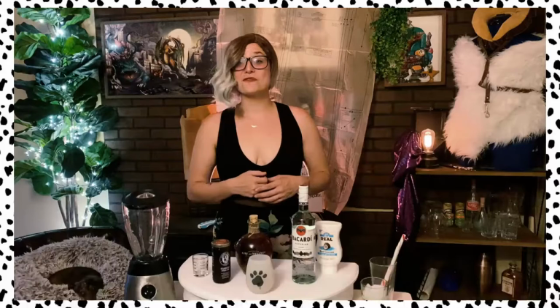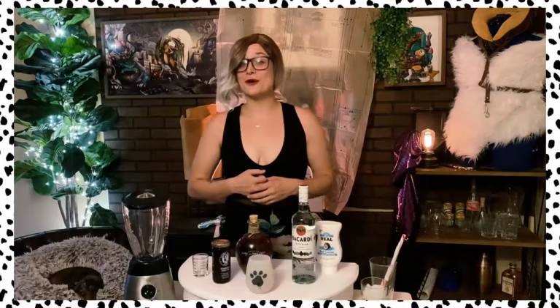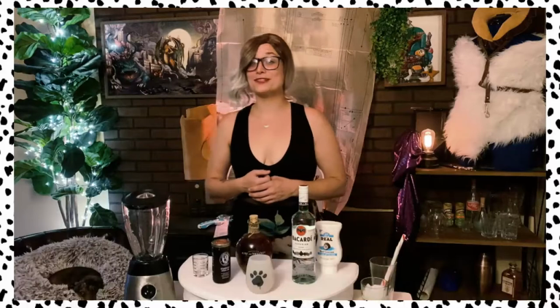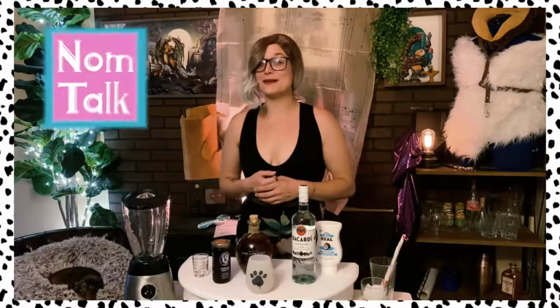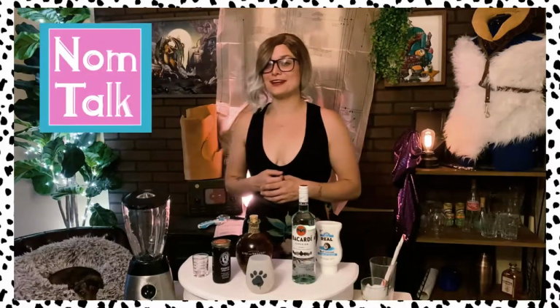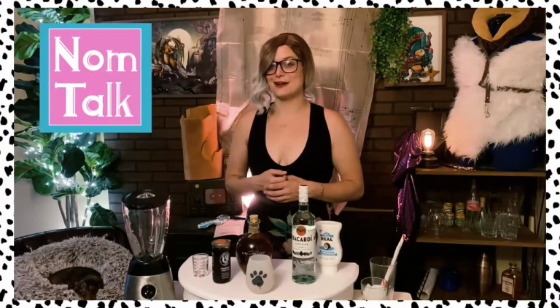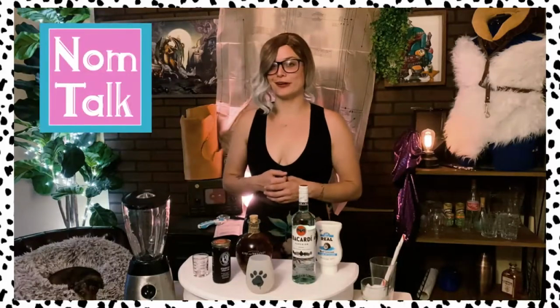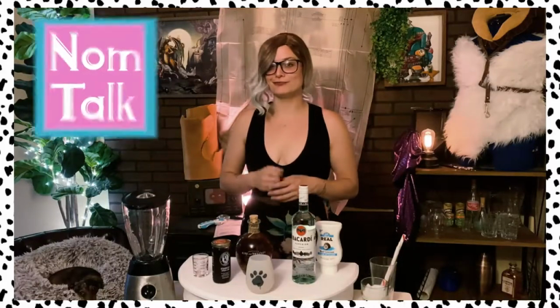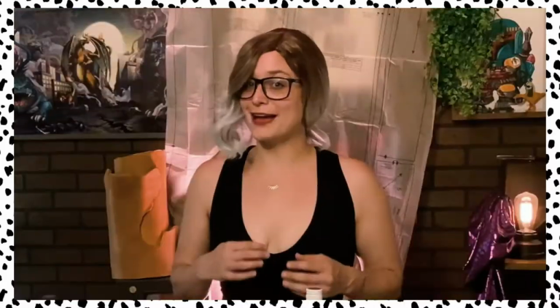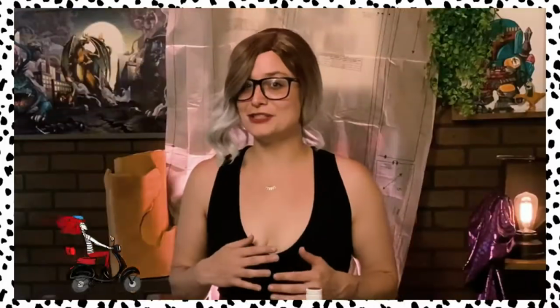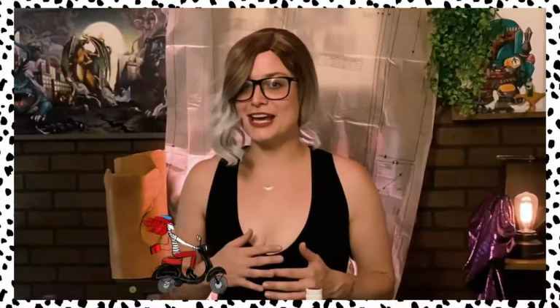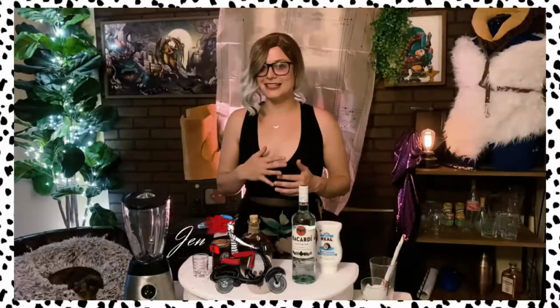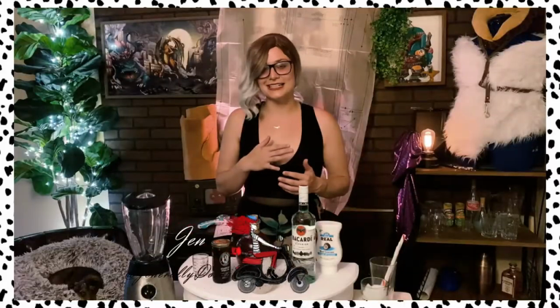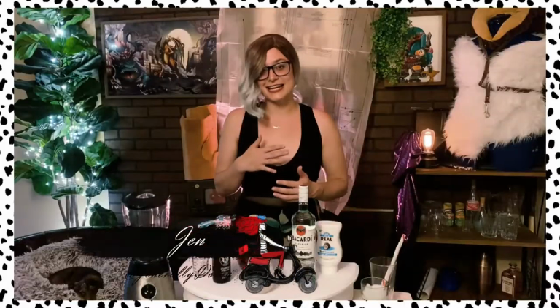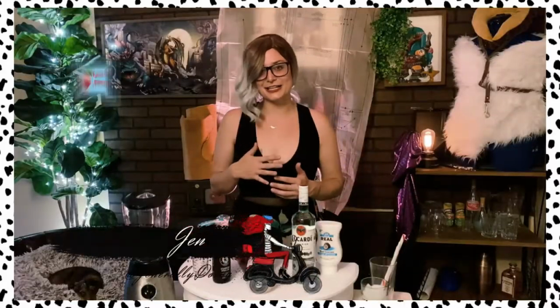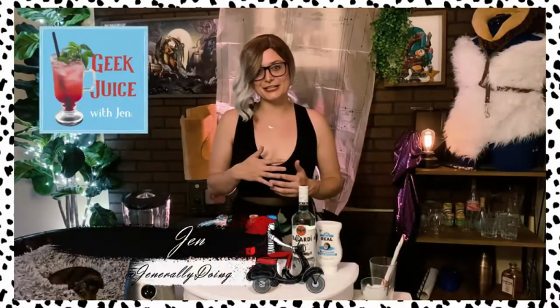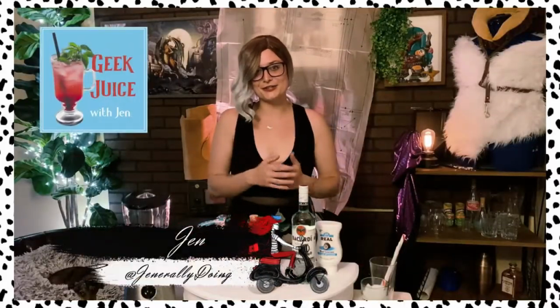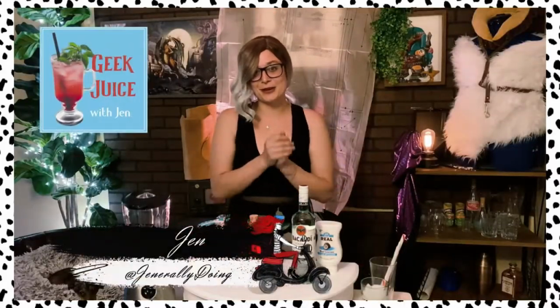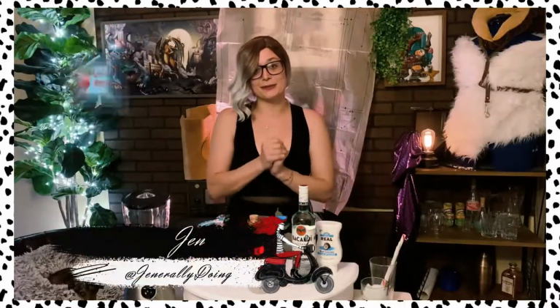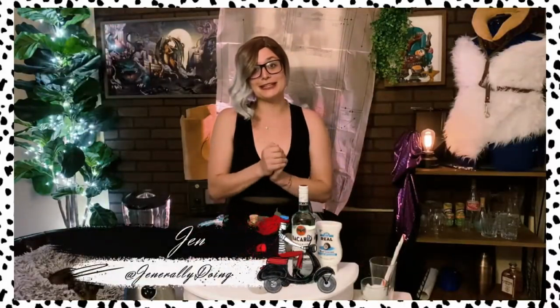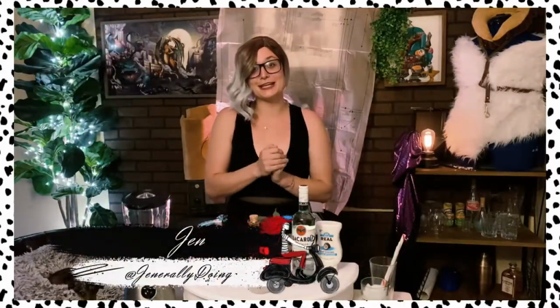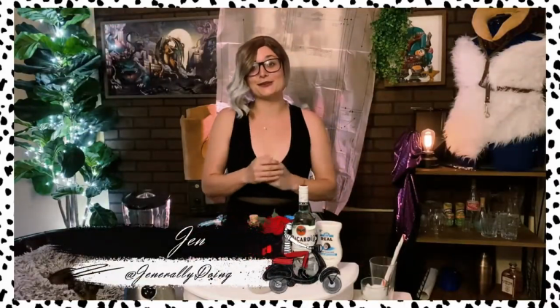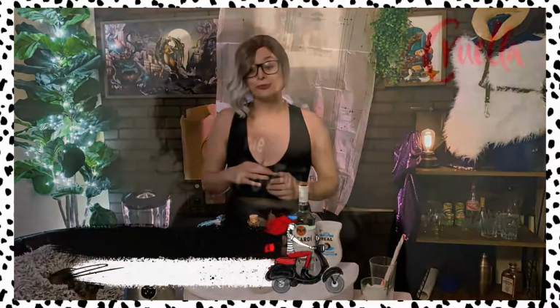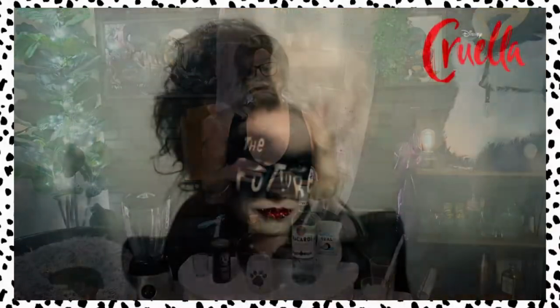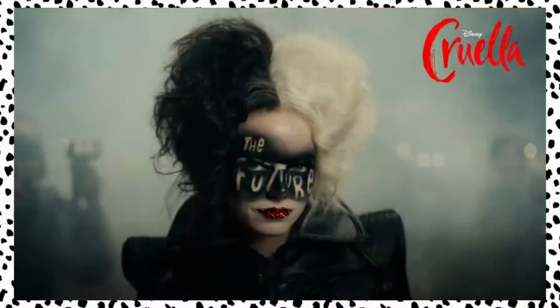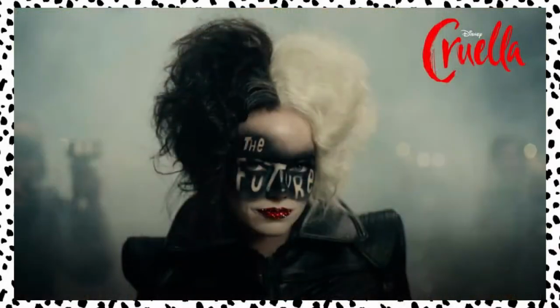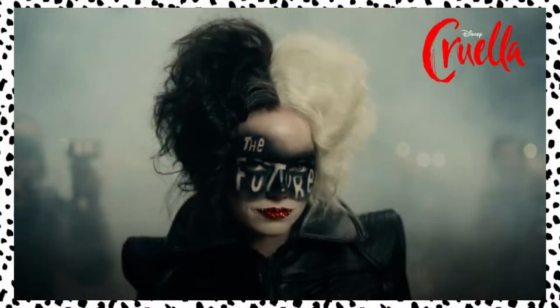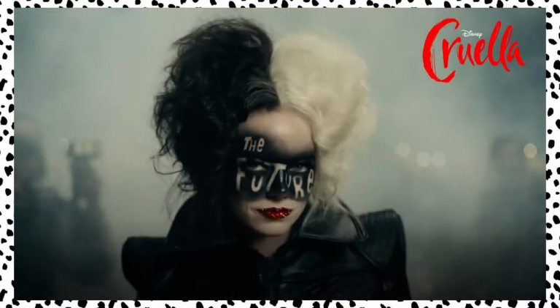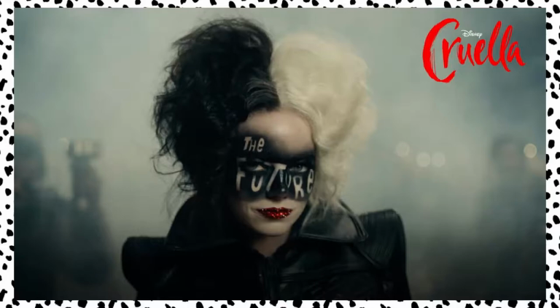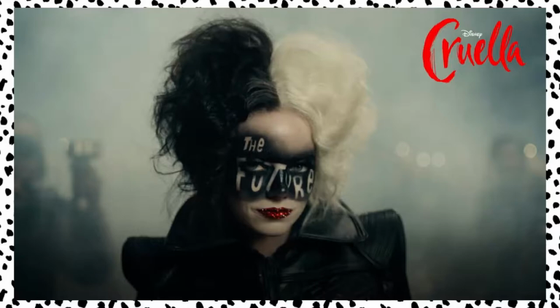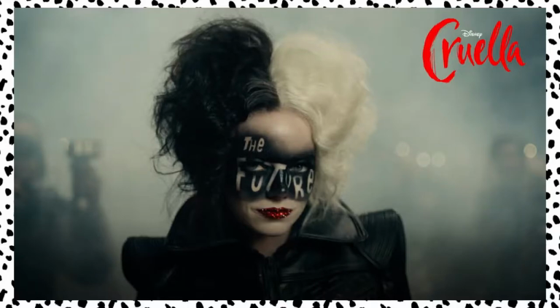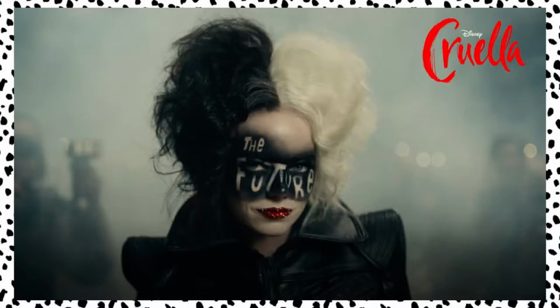Welcome to Nontalk Network. I'm Jen, and today on Geek Juice I'm going to be taking you through a Cruella-inspired cocktail.